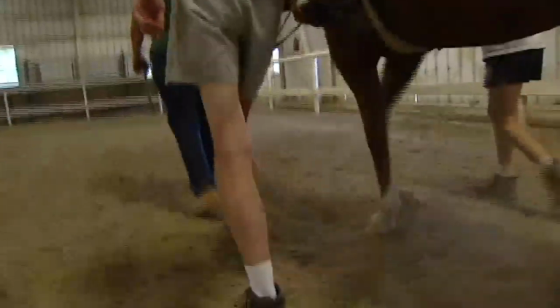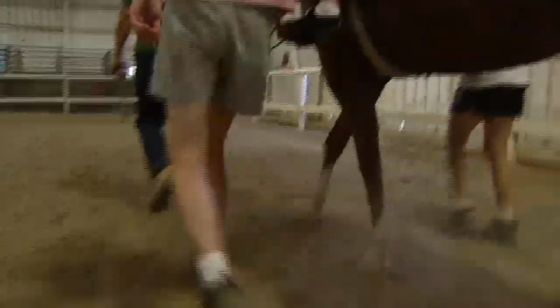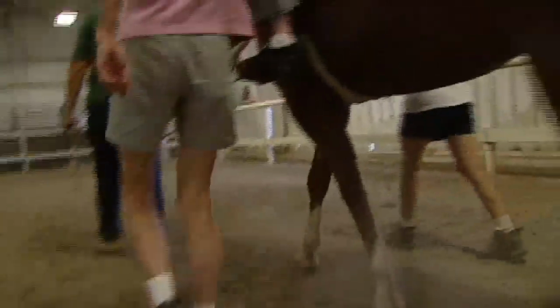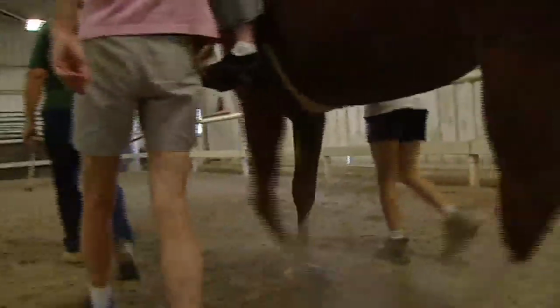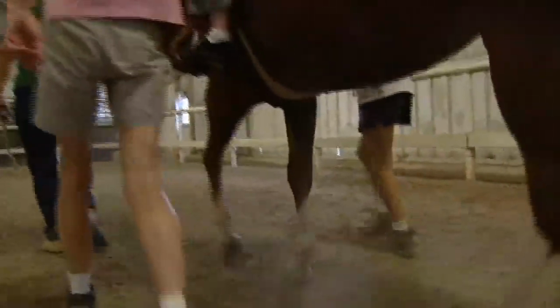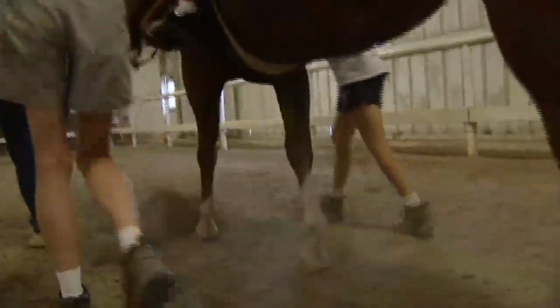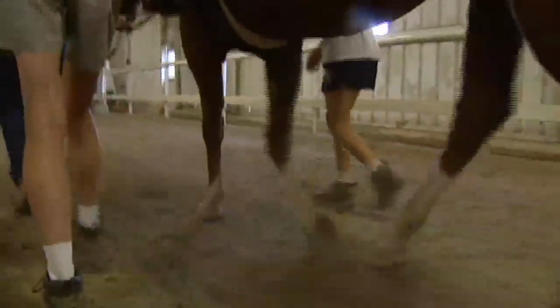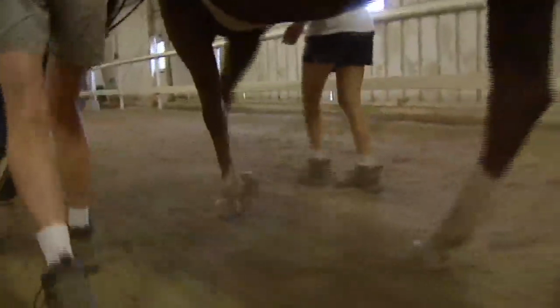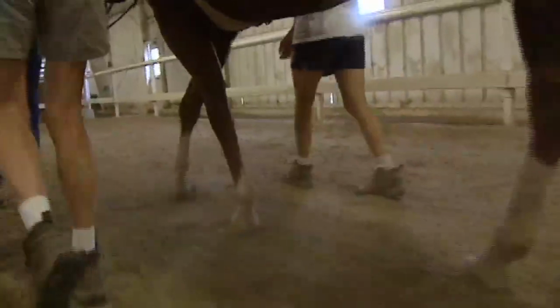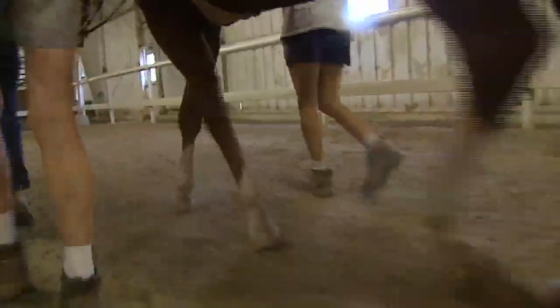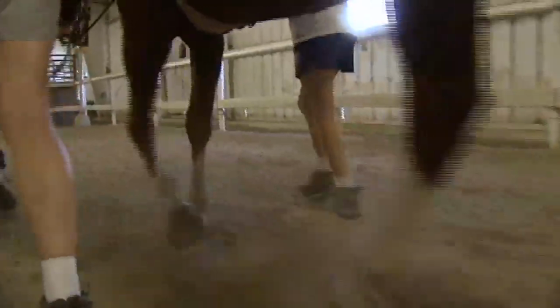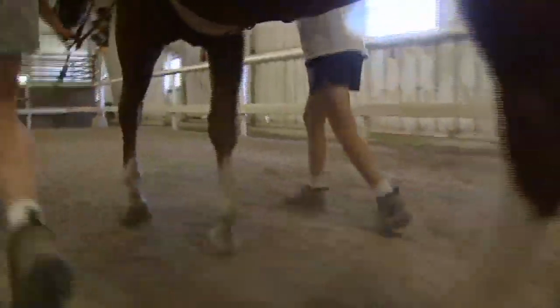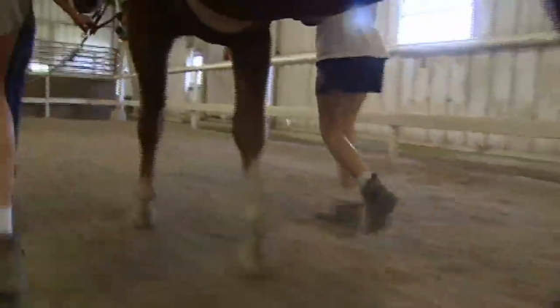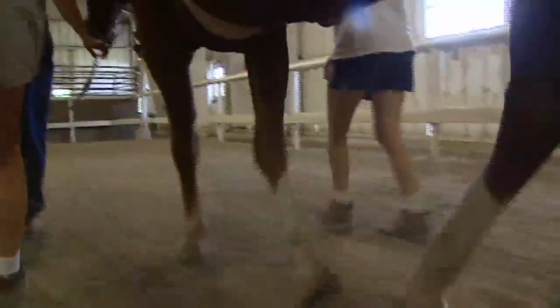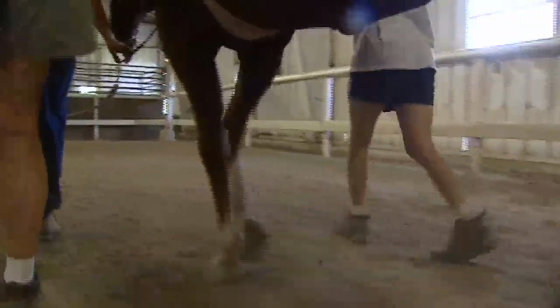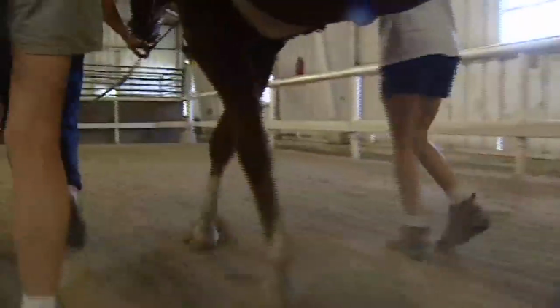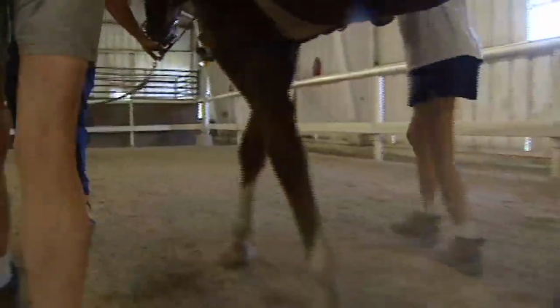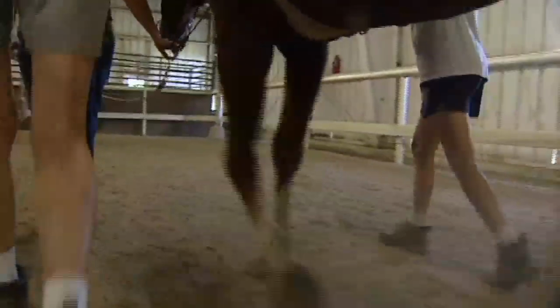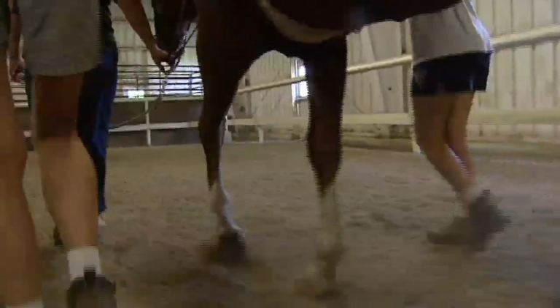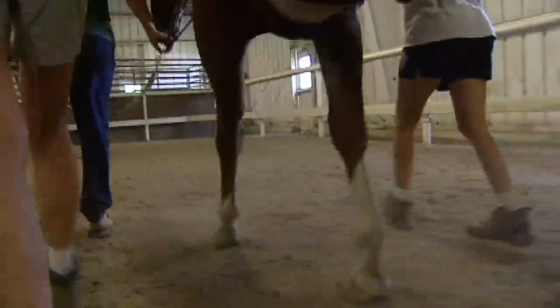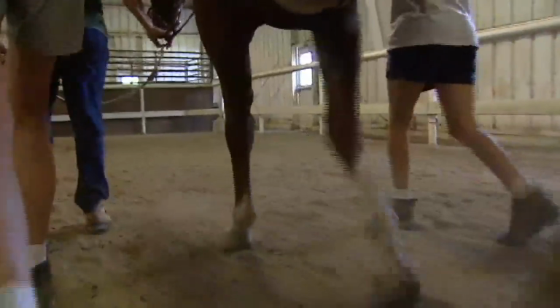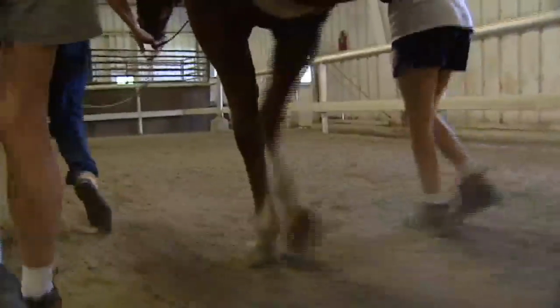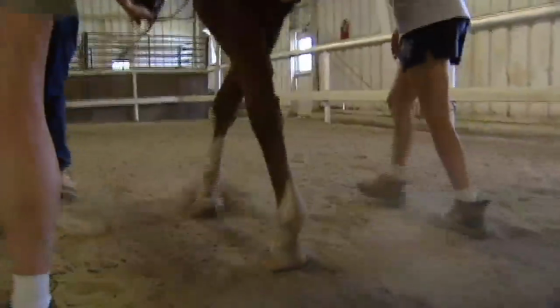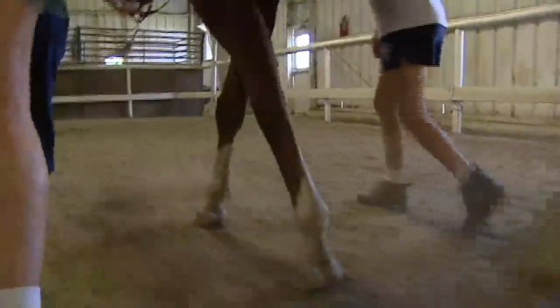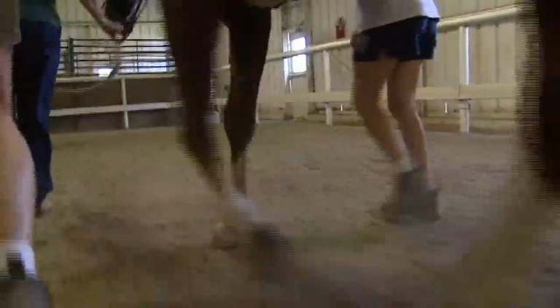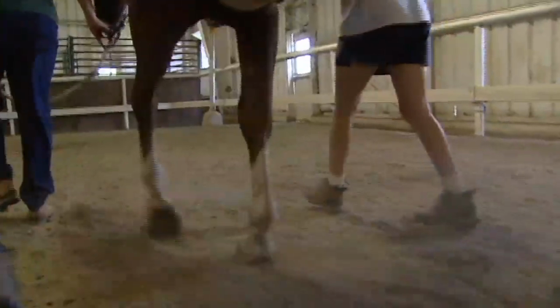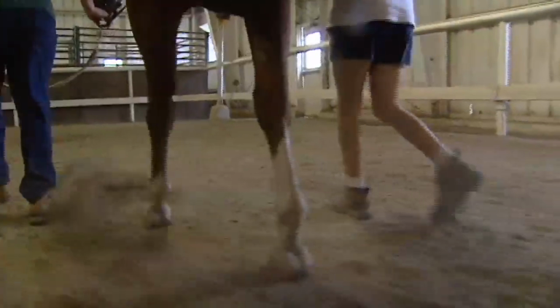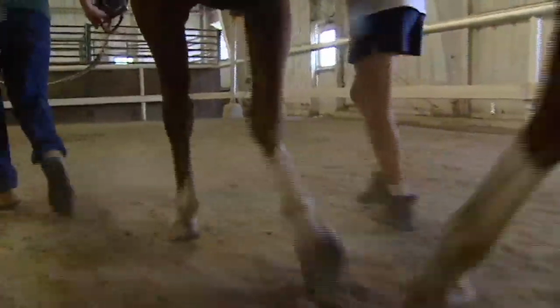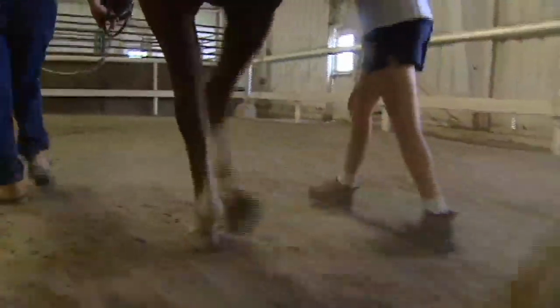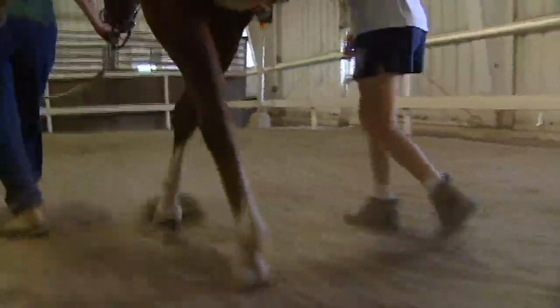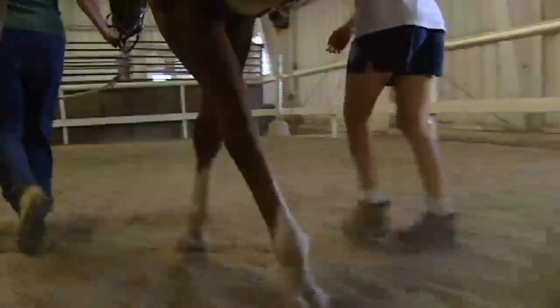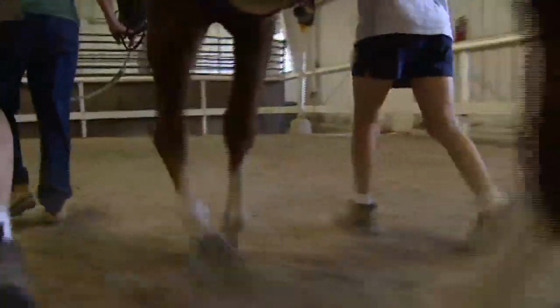If we find a good combination for a rider and a horse, then we'll keep them together.